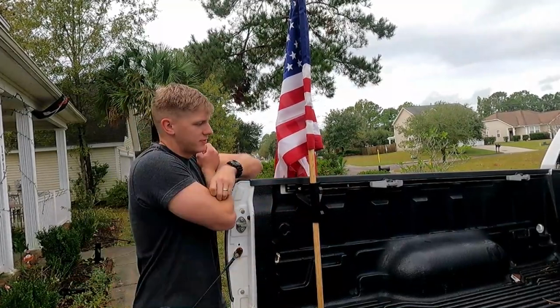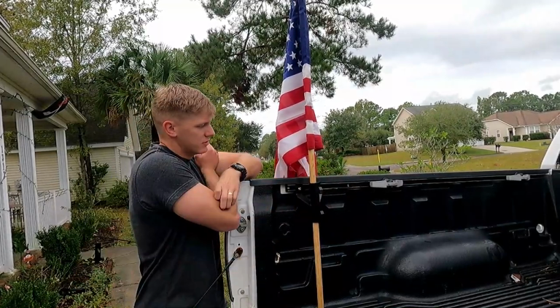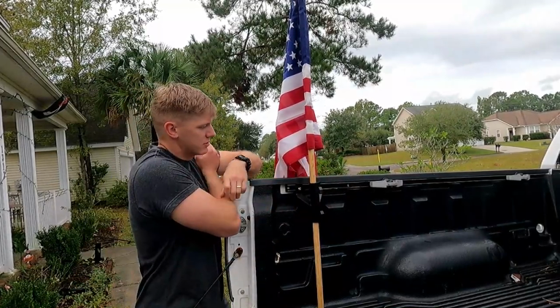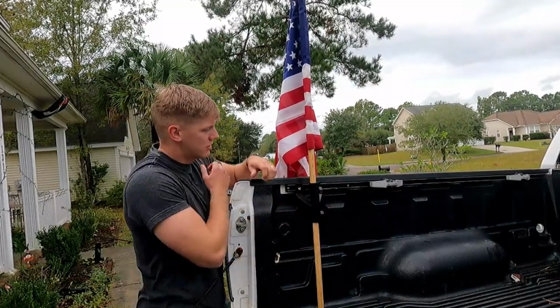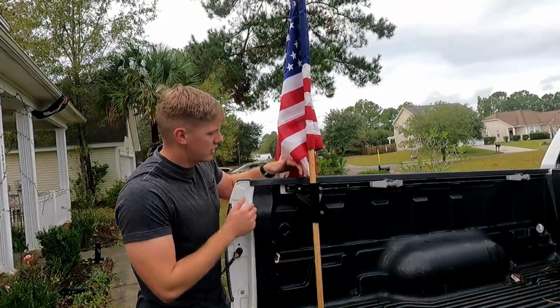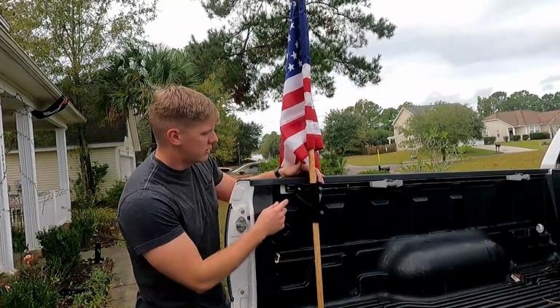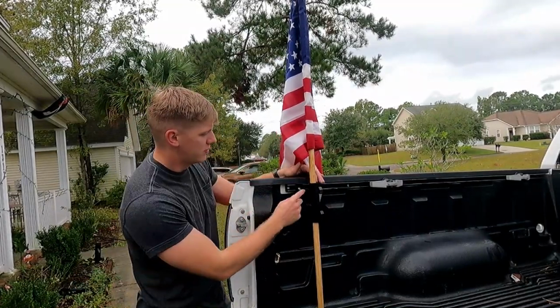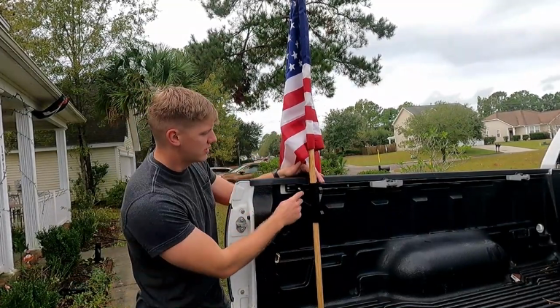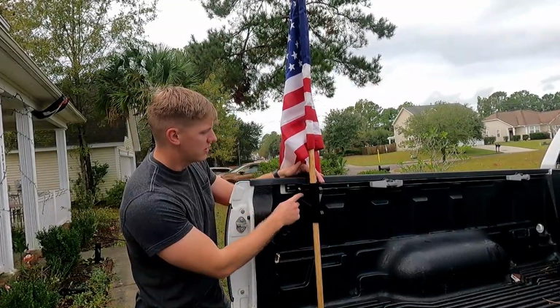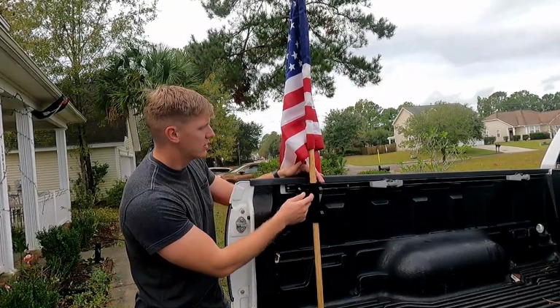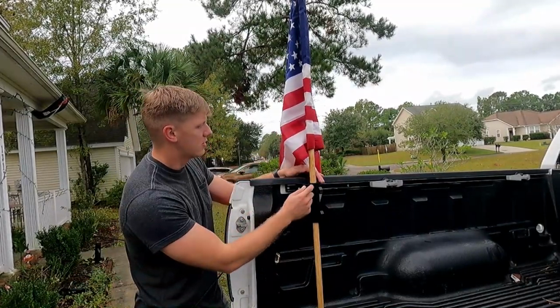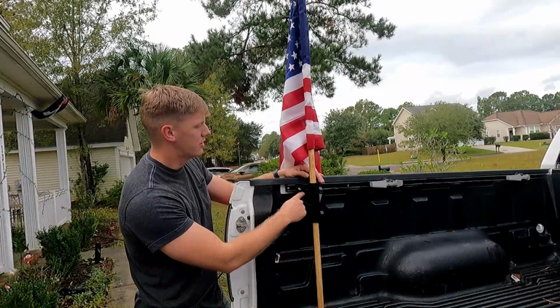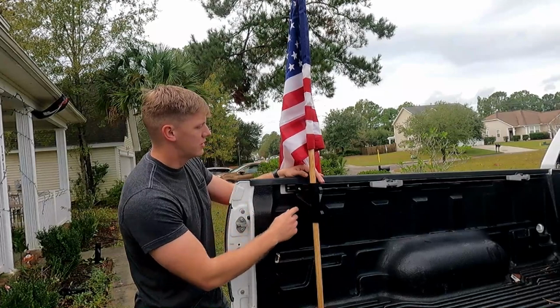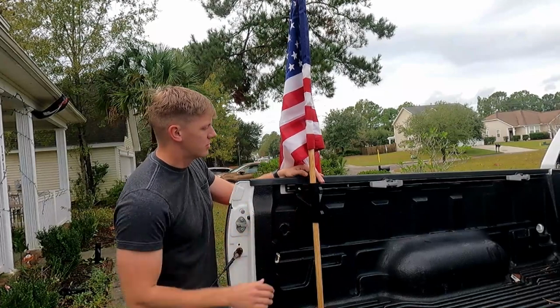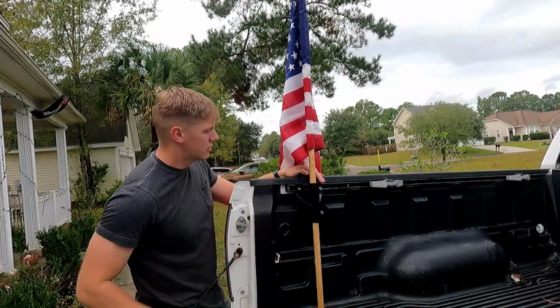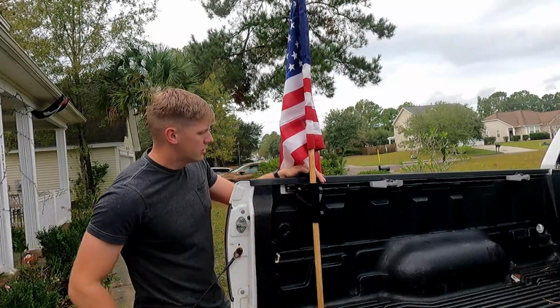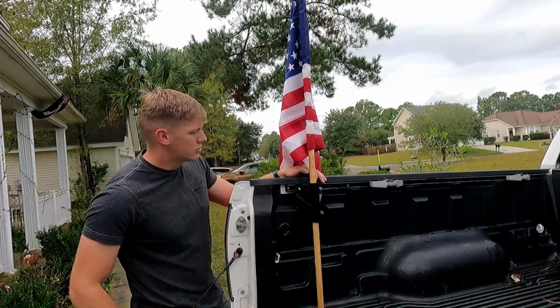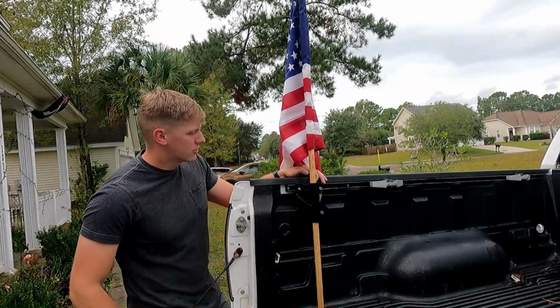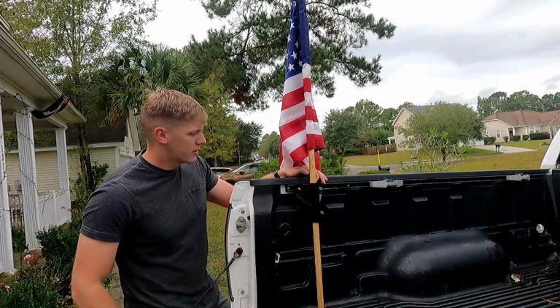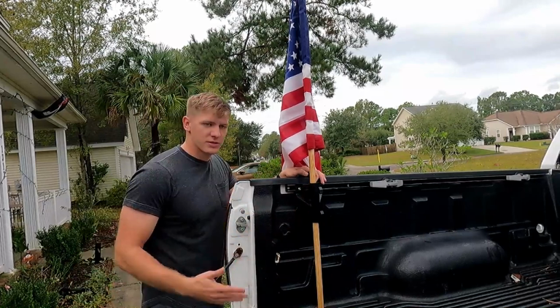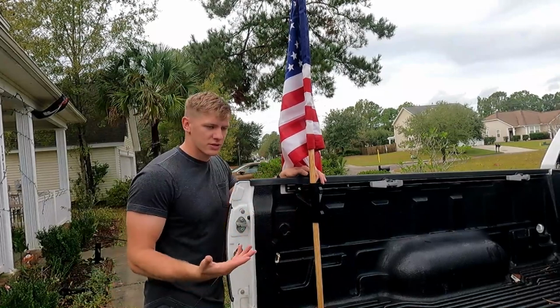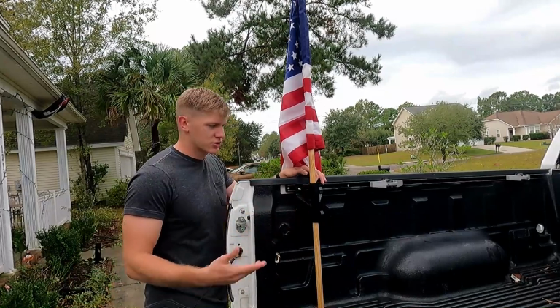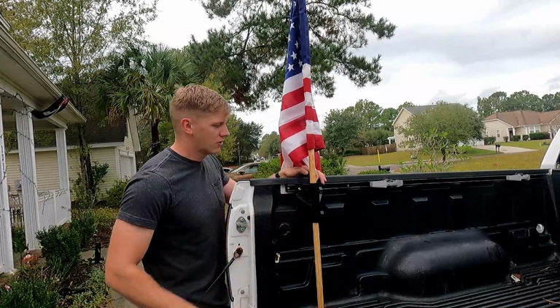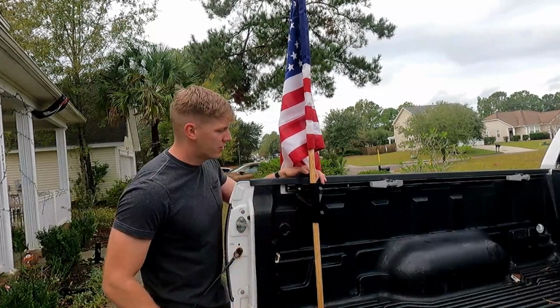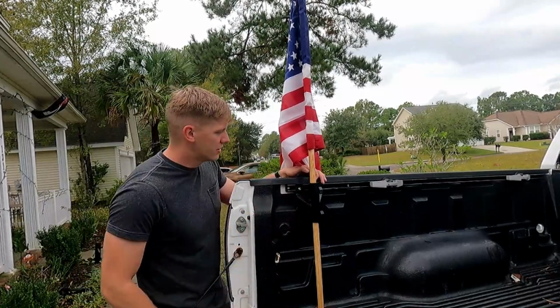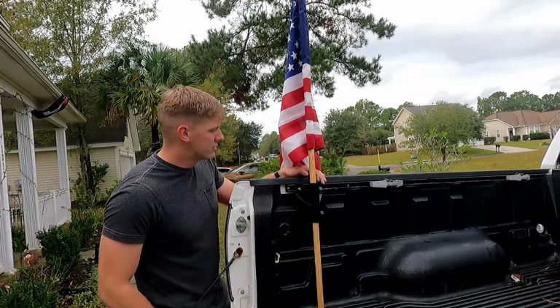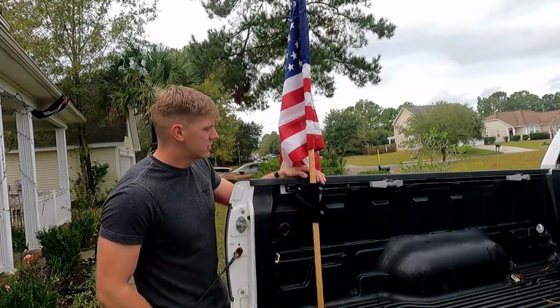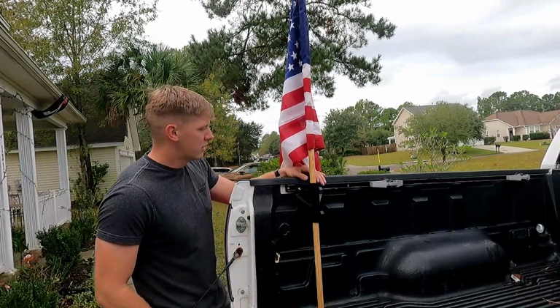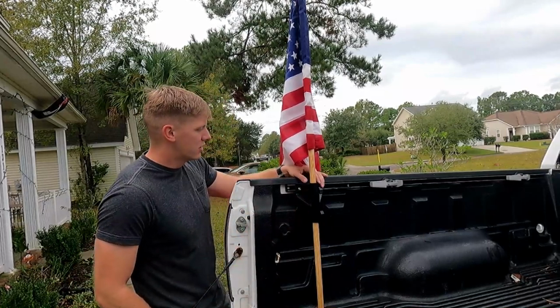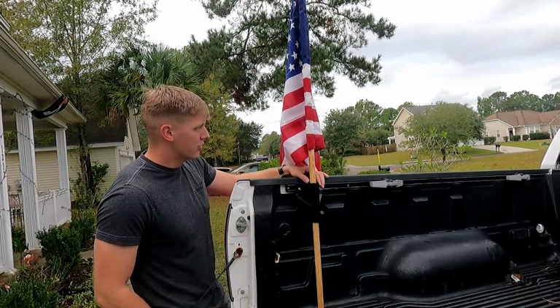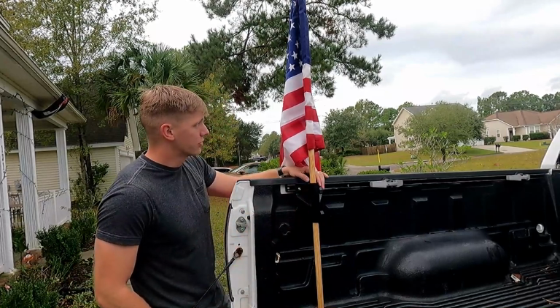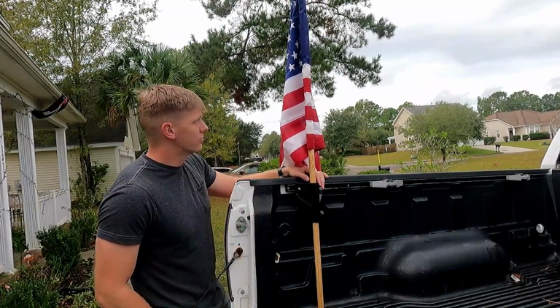This video is going to show you how to put it together, how to put it in your truck bed, and how it does on the road.